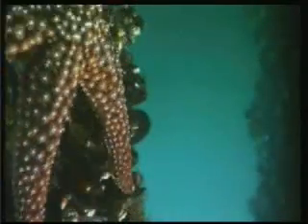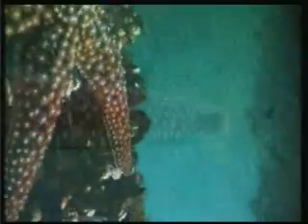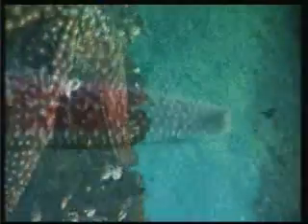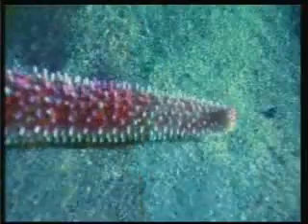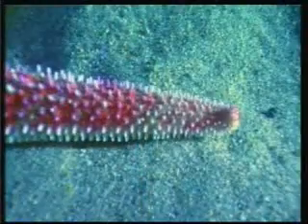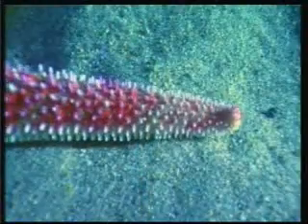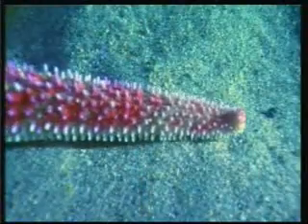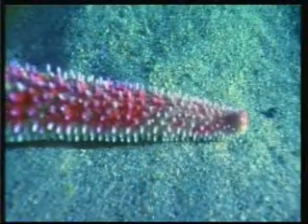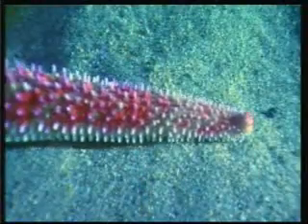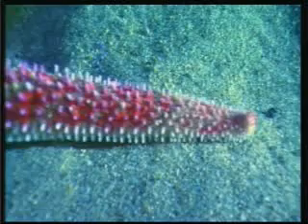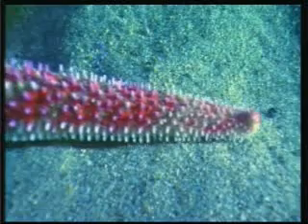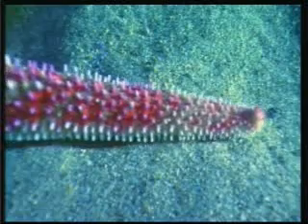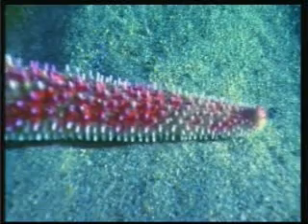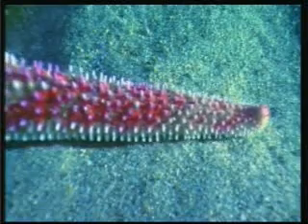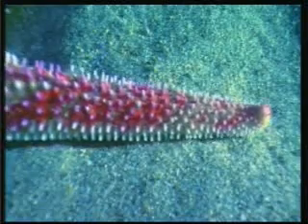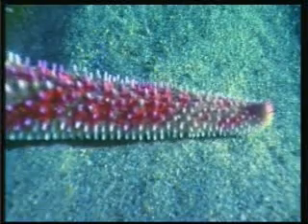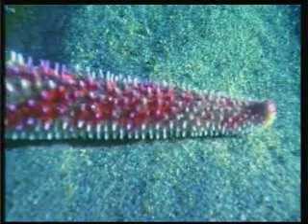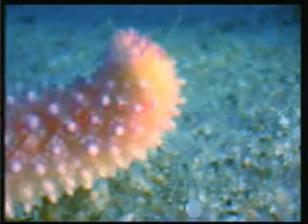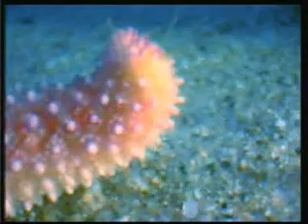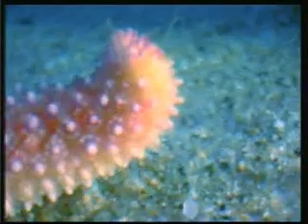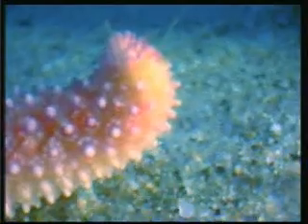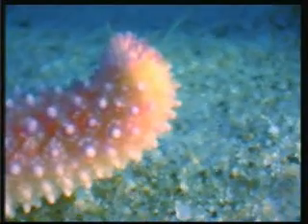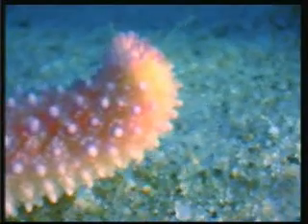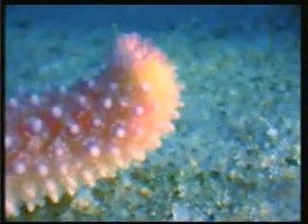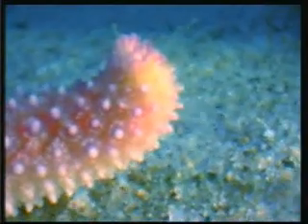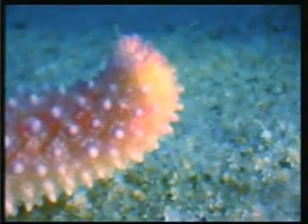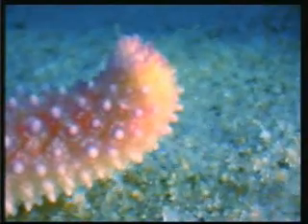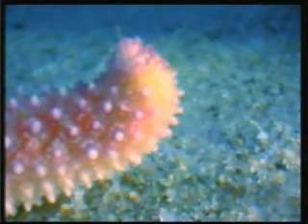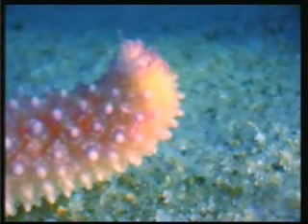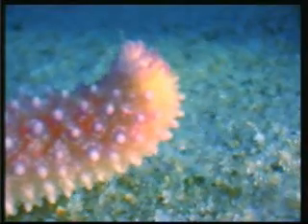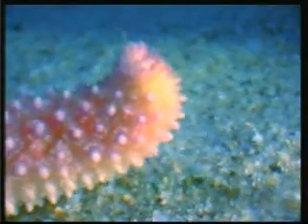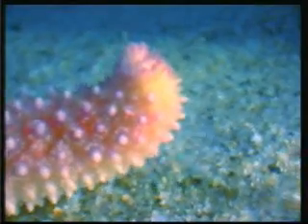It is also thanks to these suction cups on its arms that it is able to catch and feed on plankton.